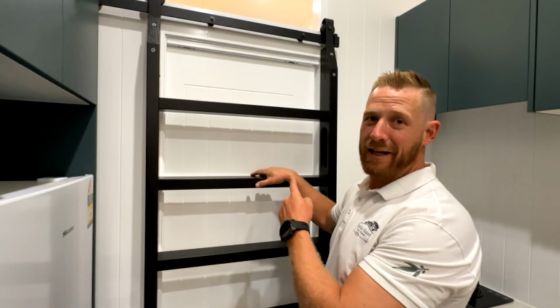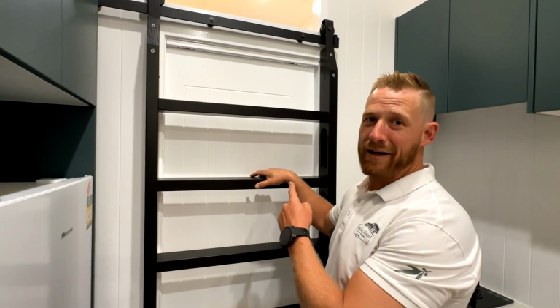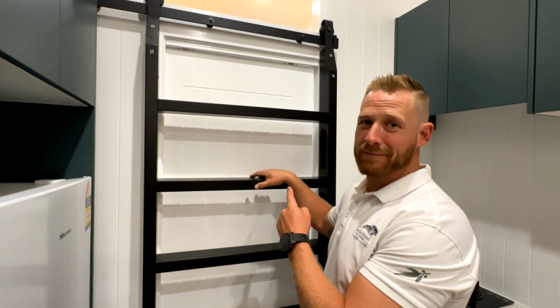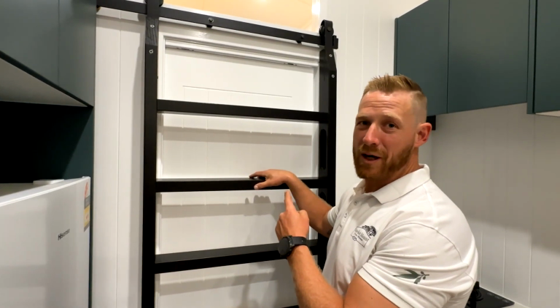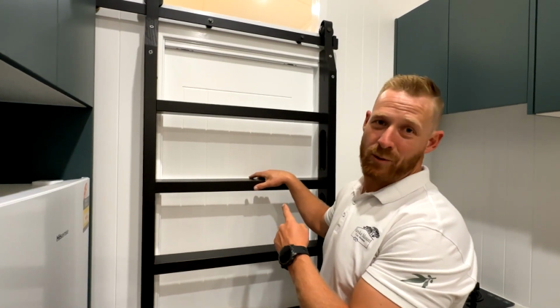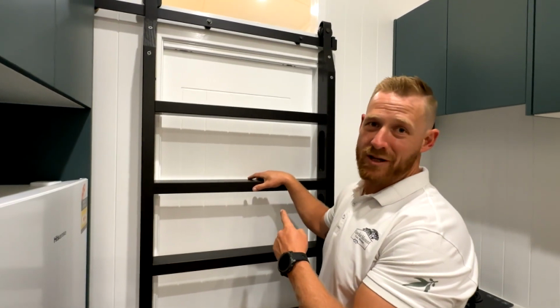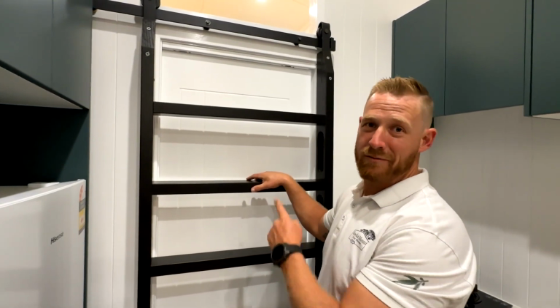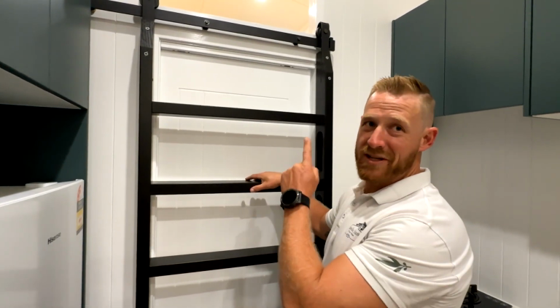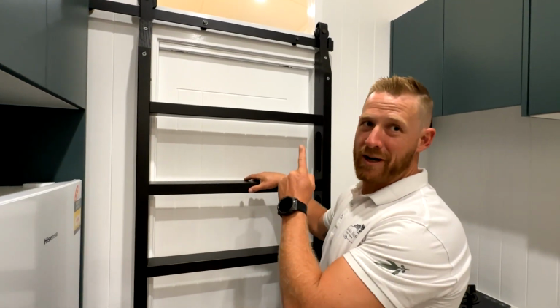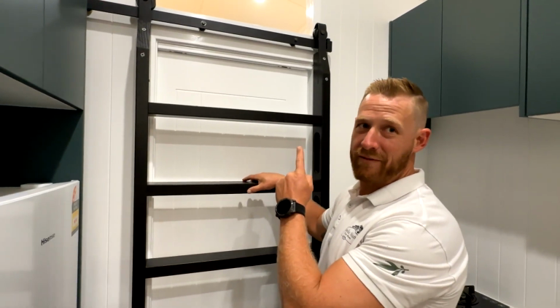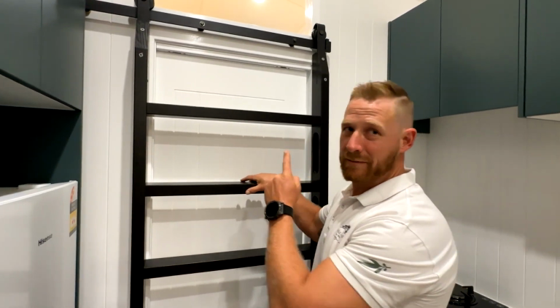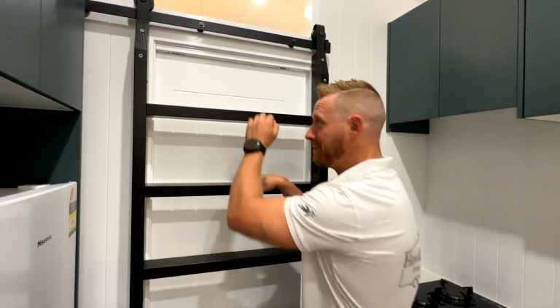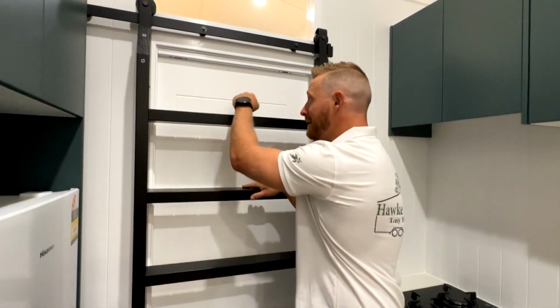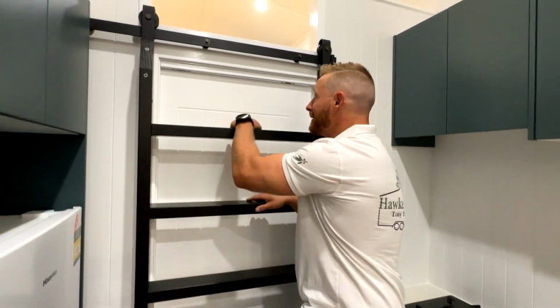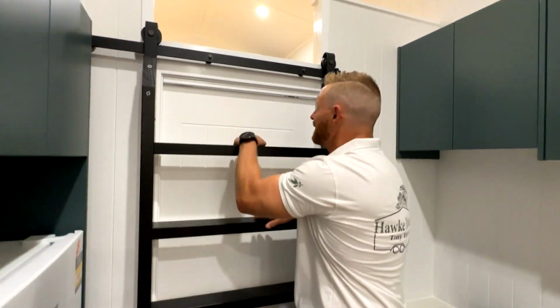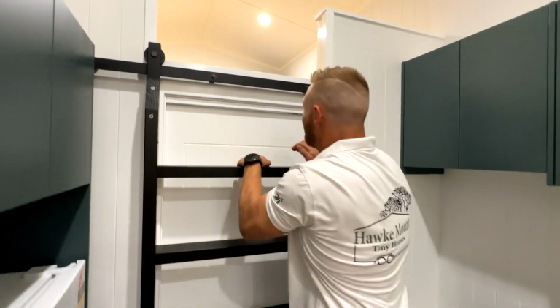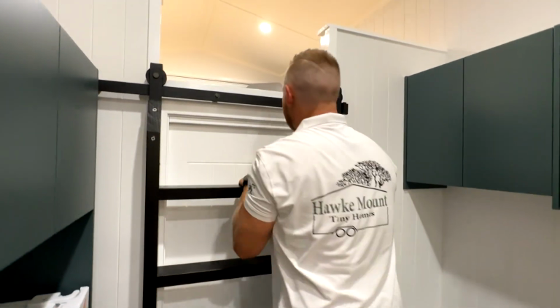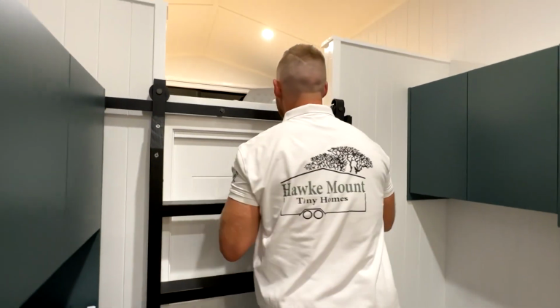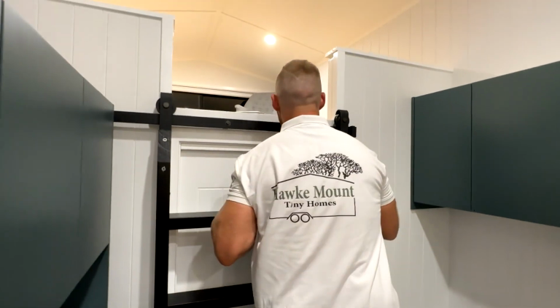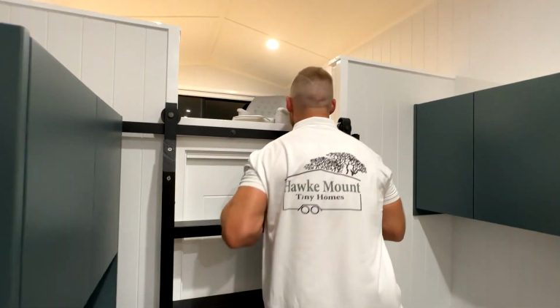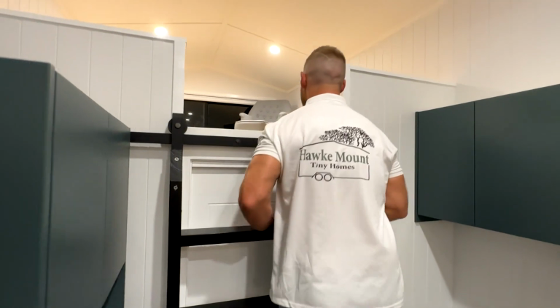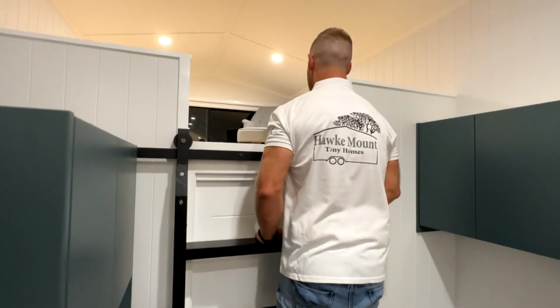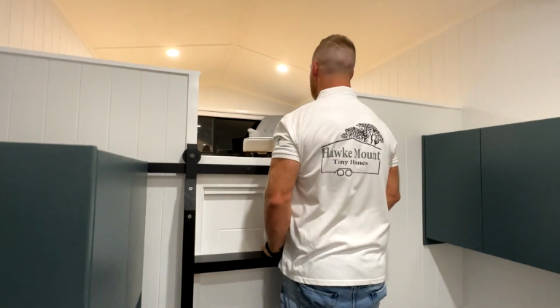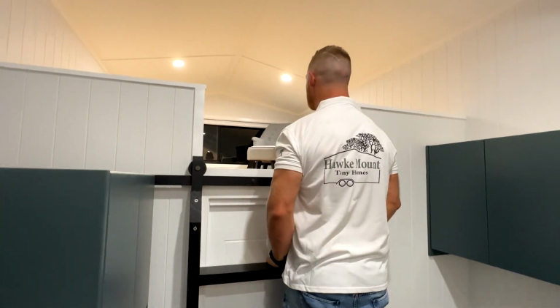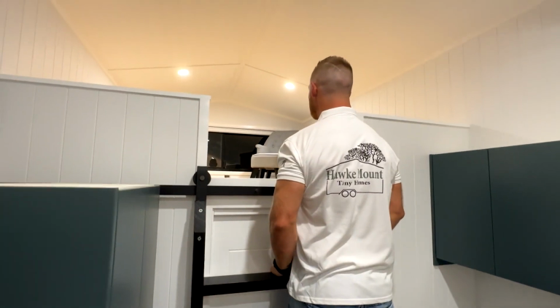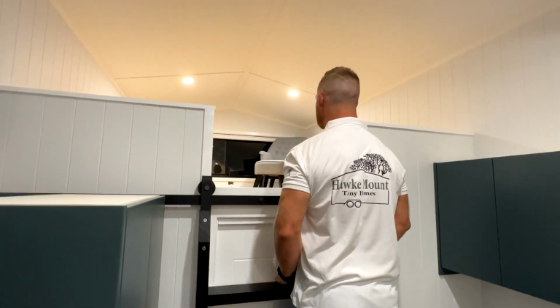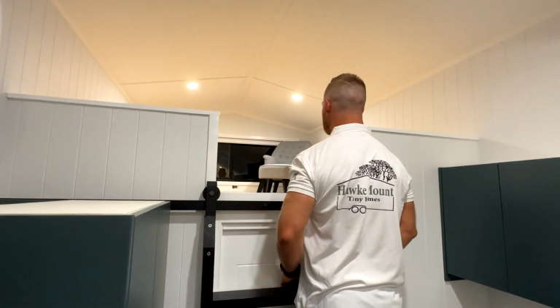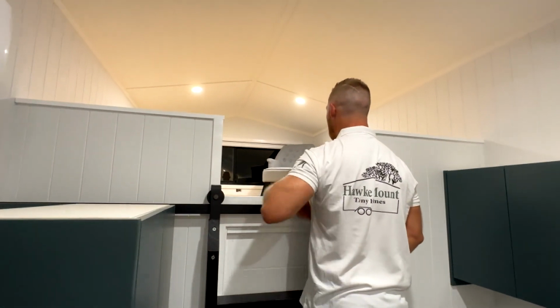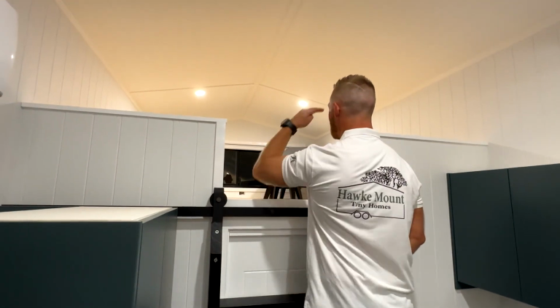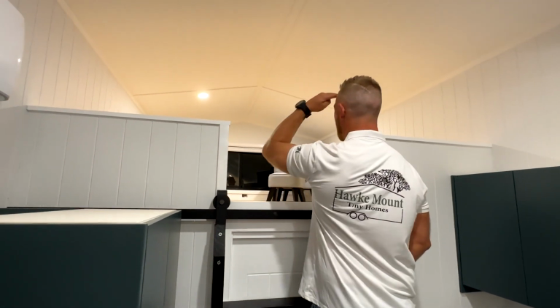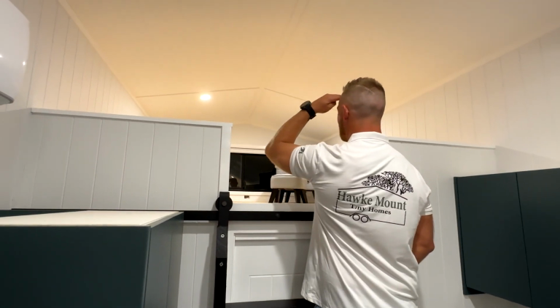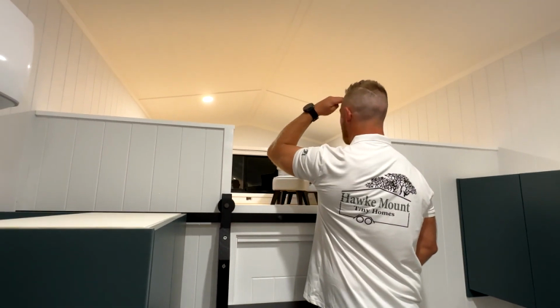This is our ladder, otherwise known as the stairway to heaven. I can see my house from here!